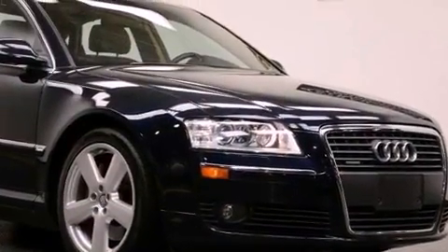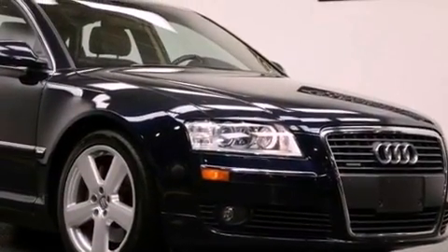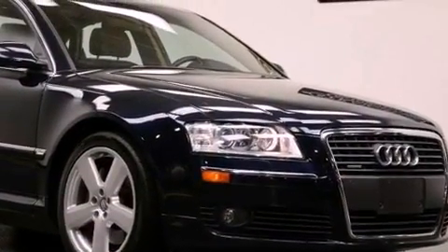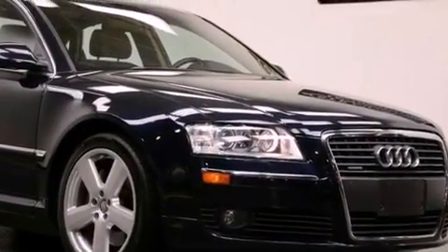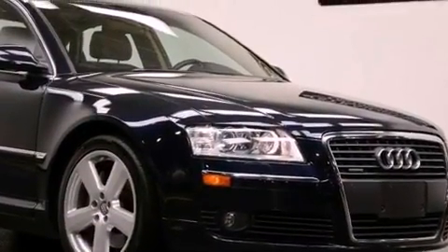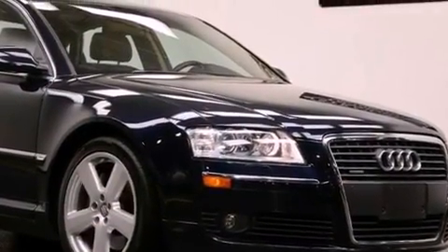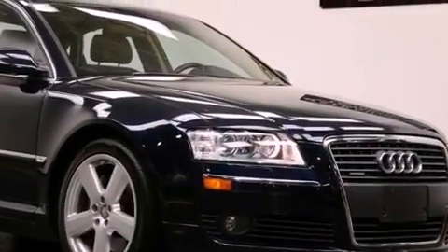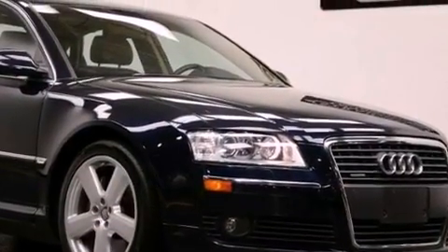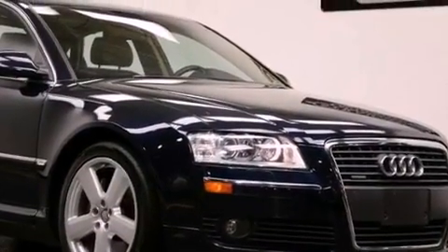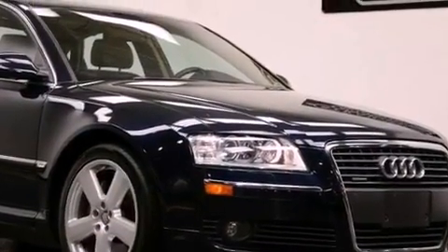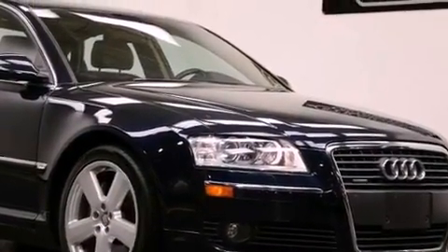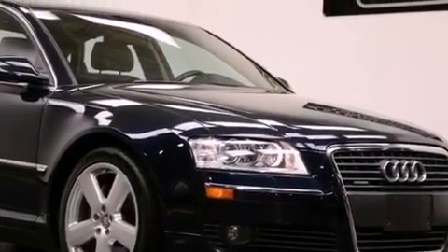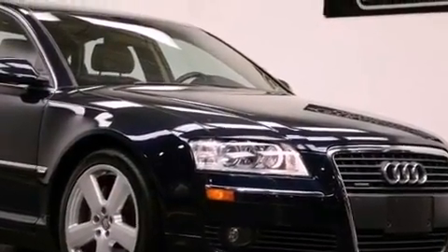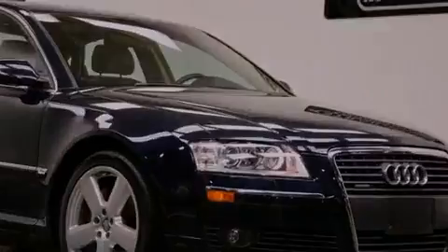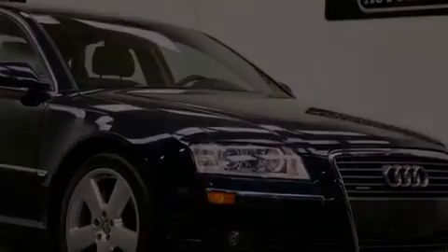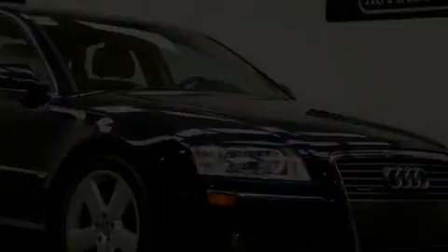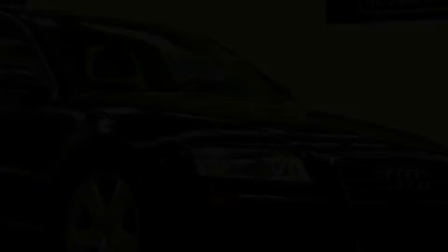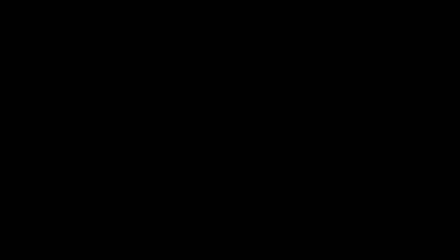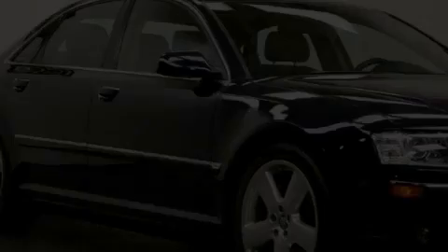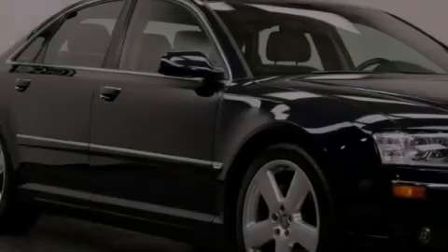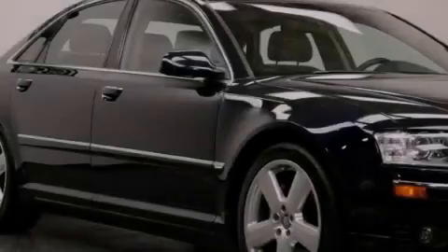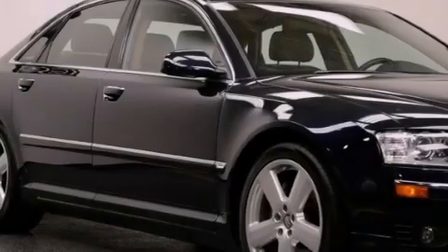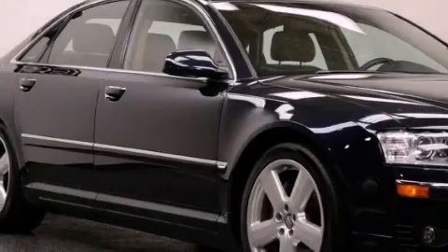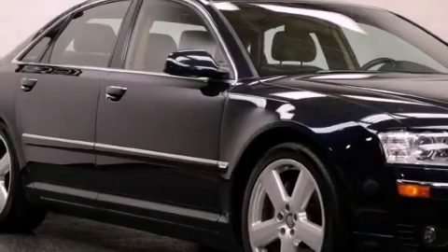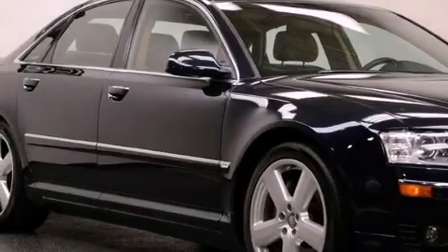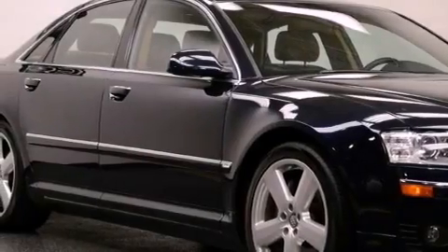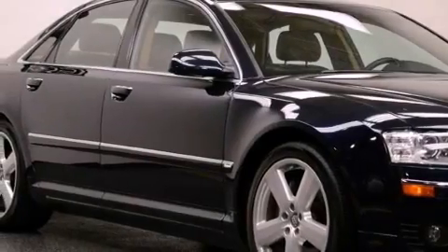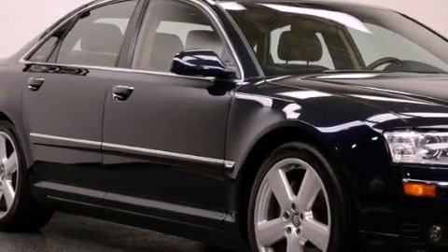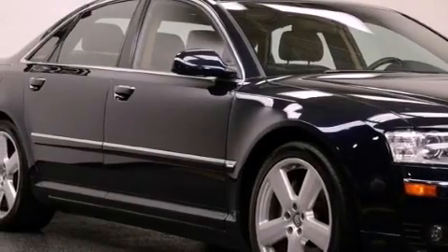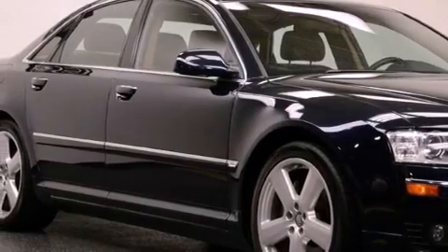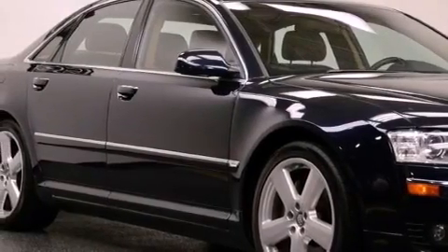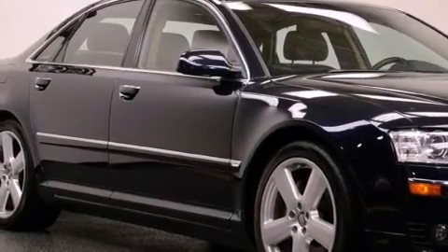12 strategically positioned speakers, alloy wheels, and a tire pressure monitoring system.